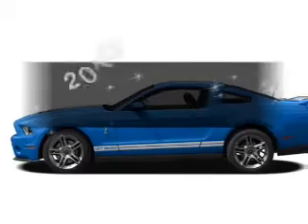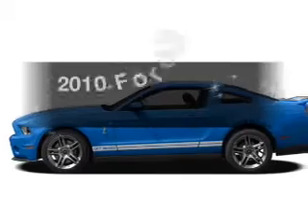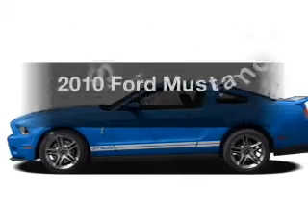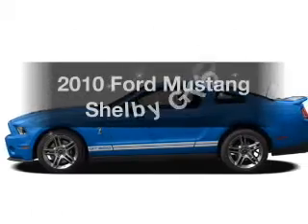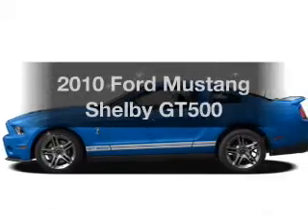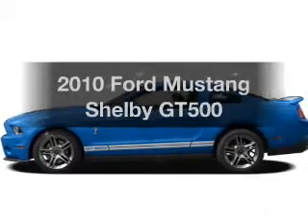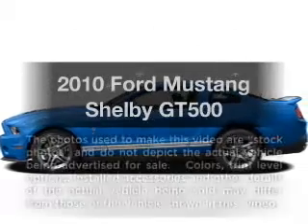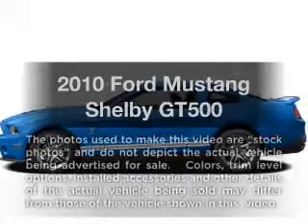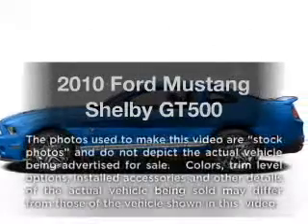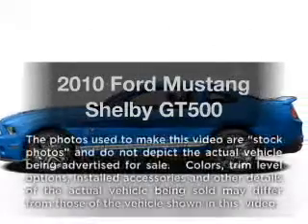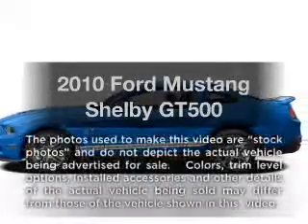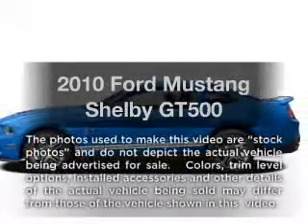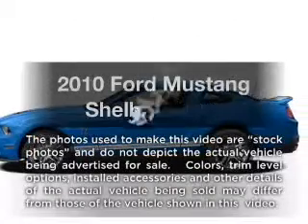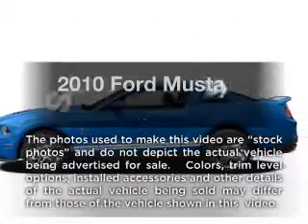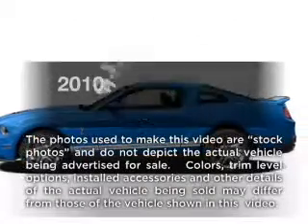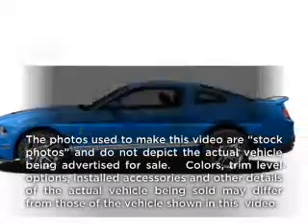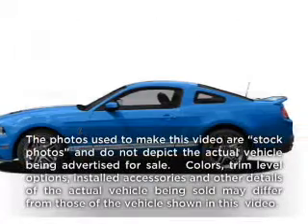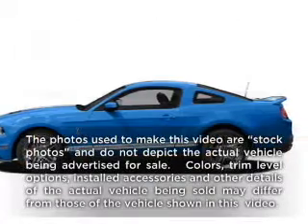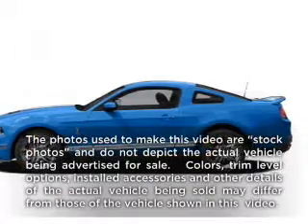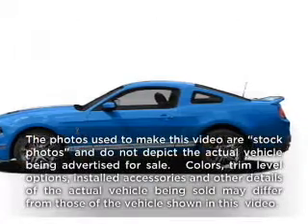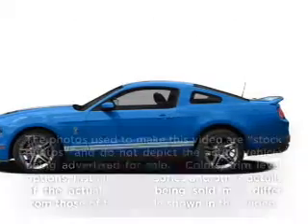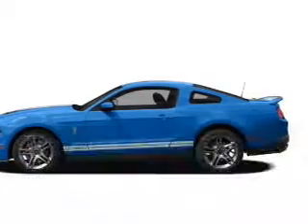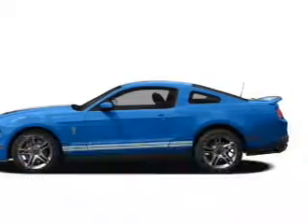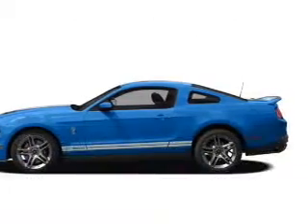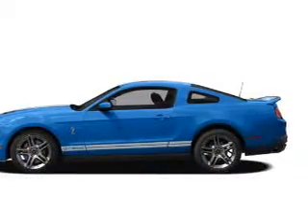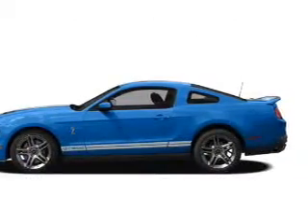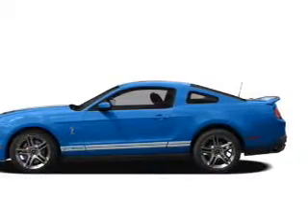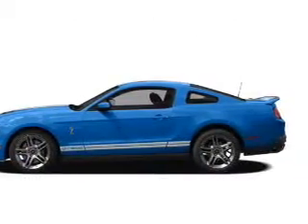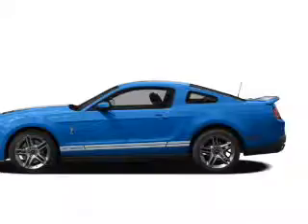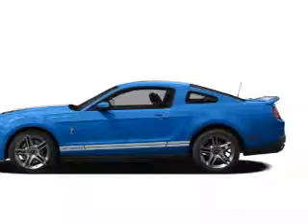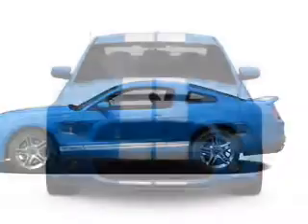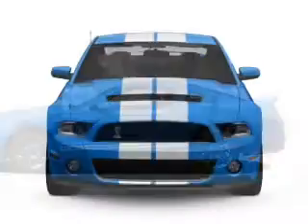Introducing the 2010 Ford Mustang. Everything you need under one roof with this great vehicle.